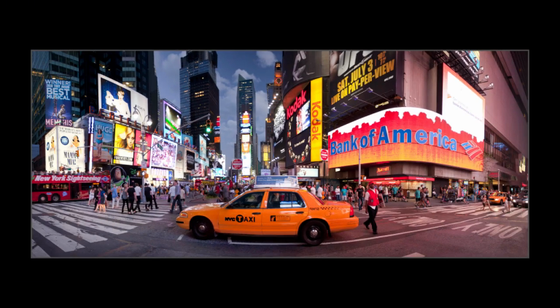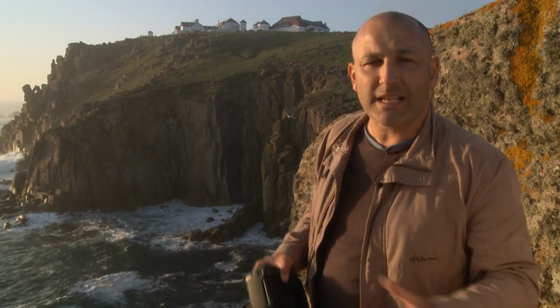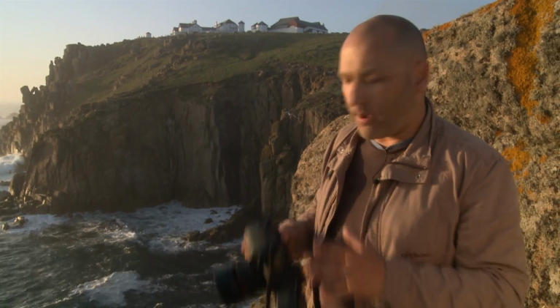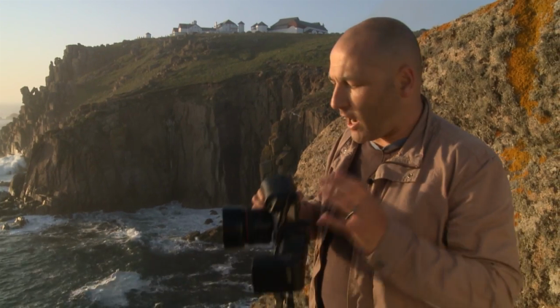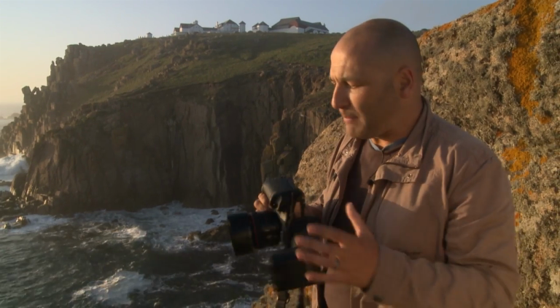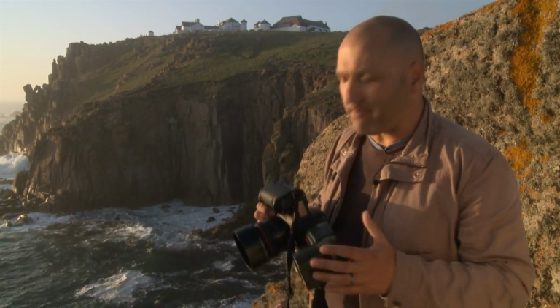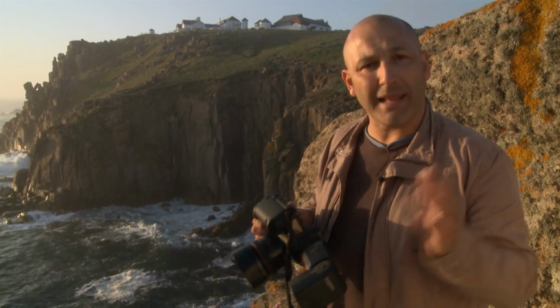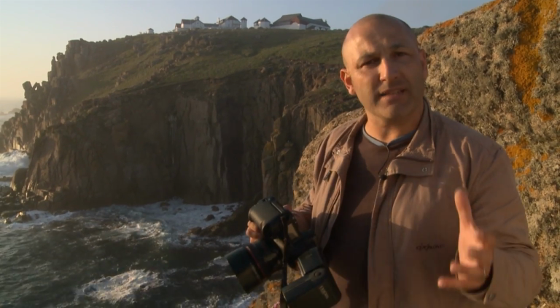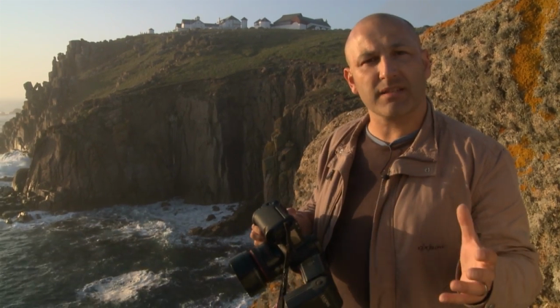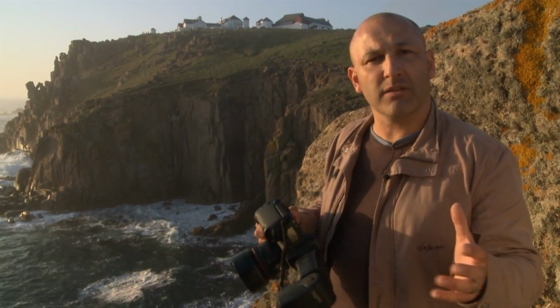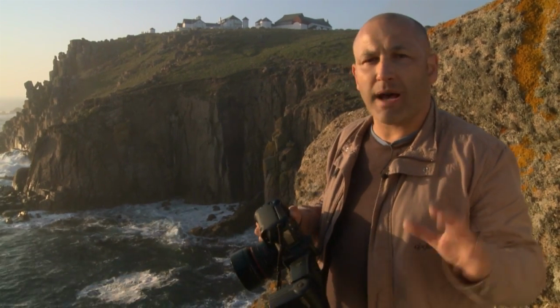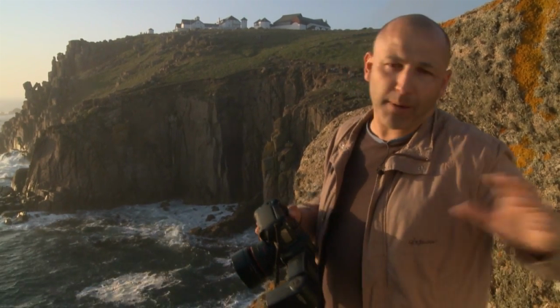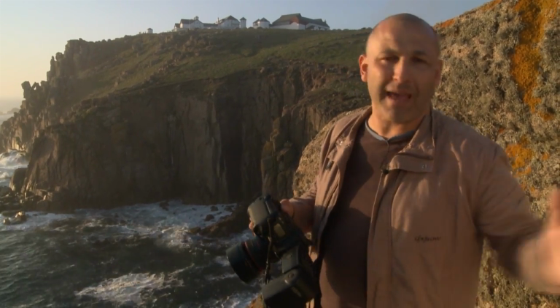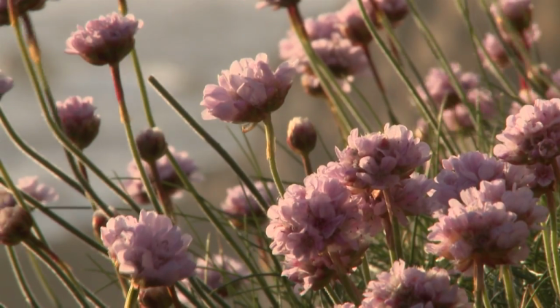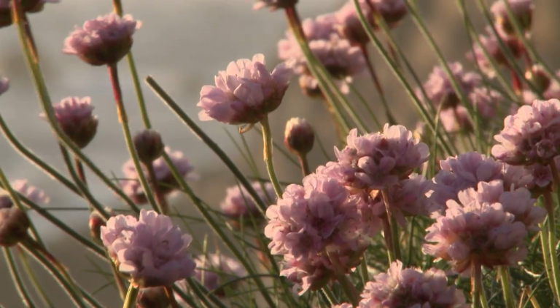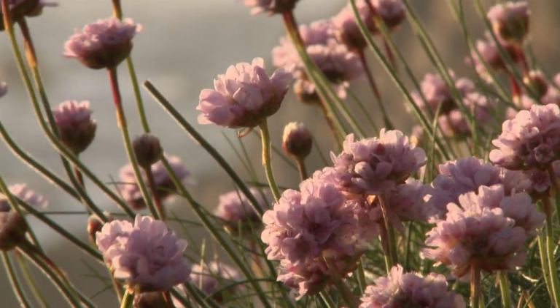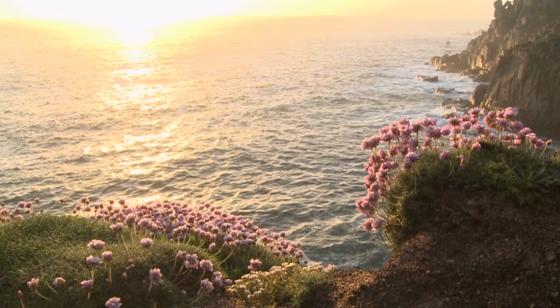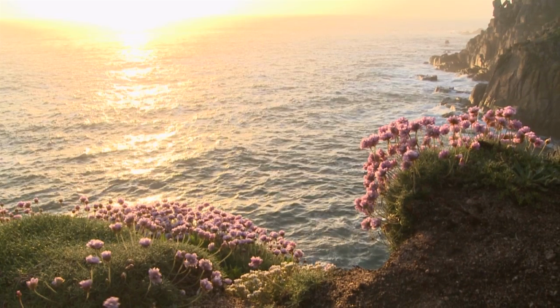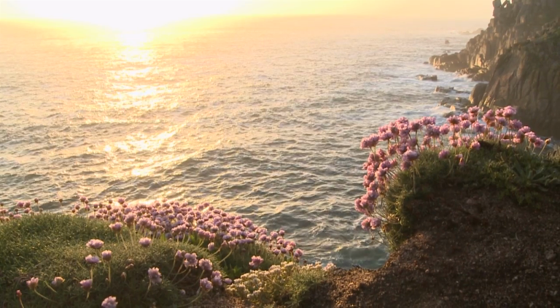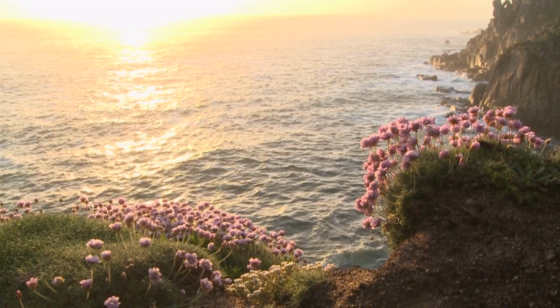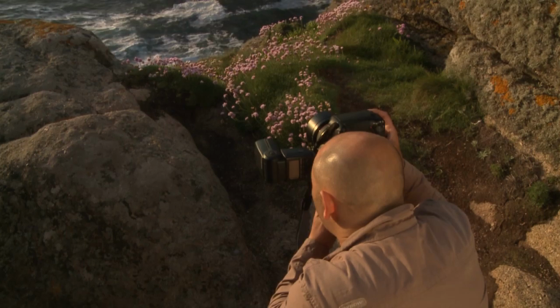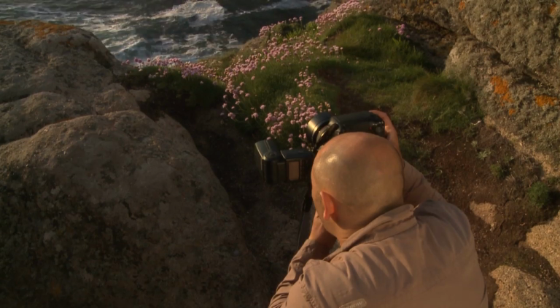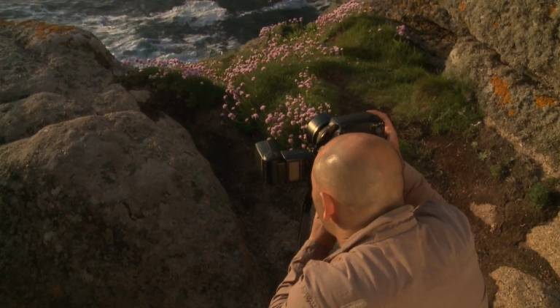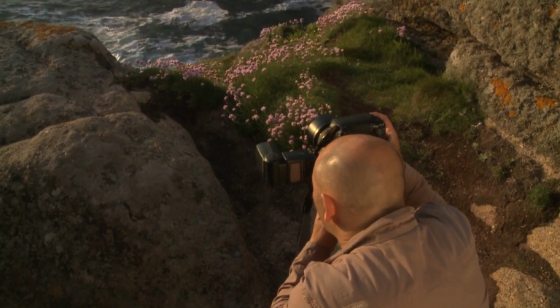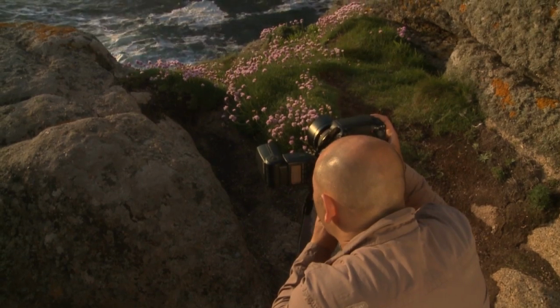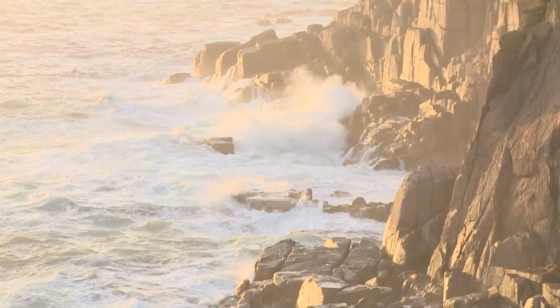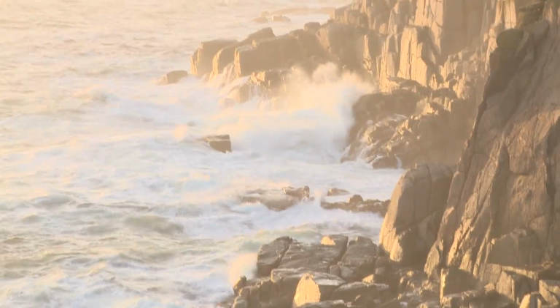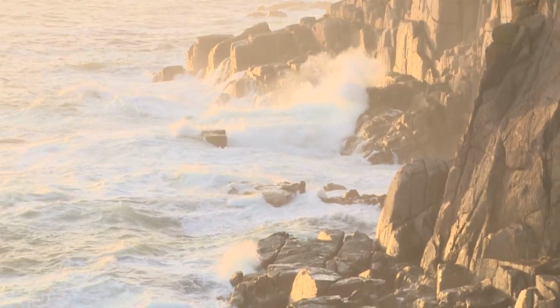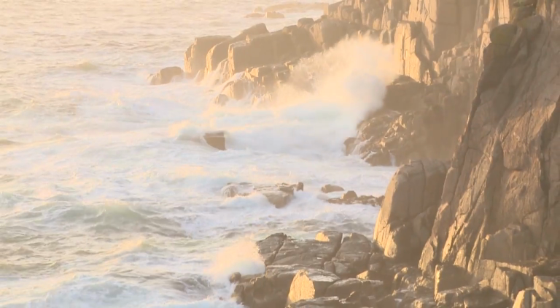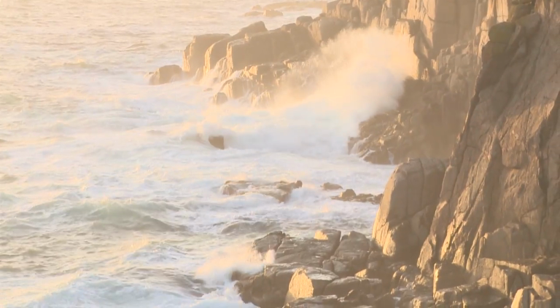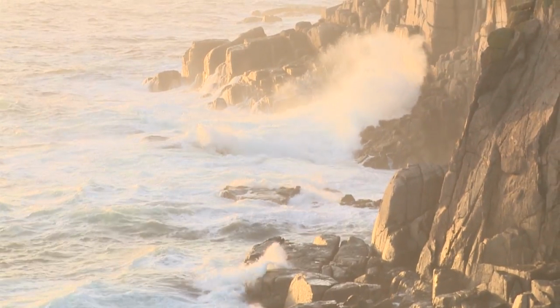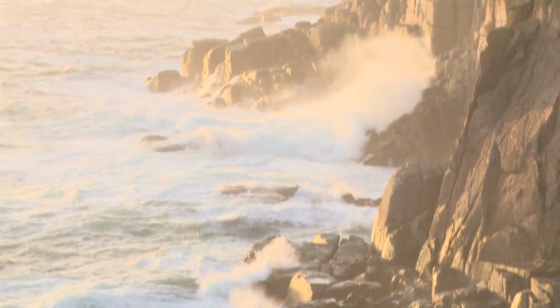I'm going to open up my lens to probably f1.8 or f2. Beautiful — look at that crash over the top of there.